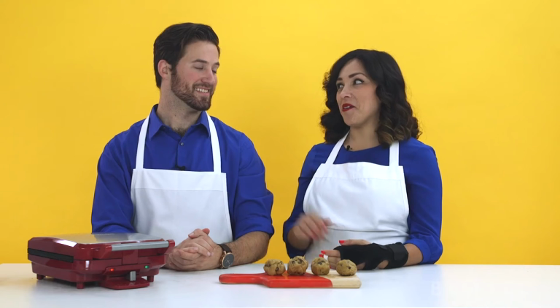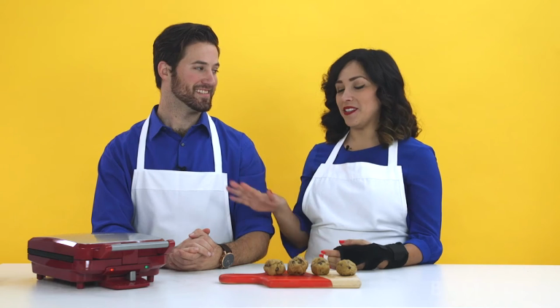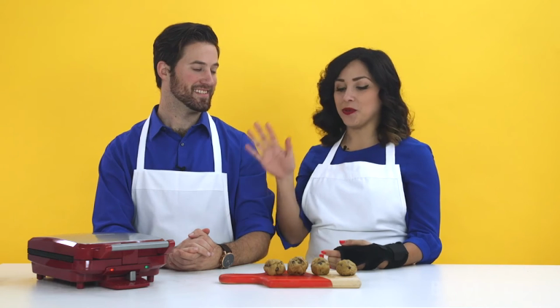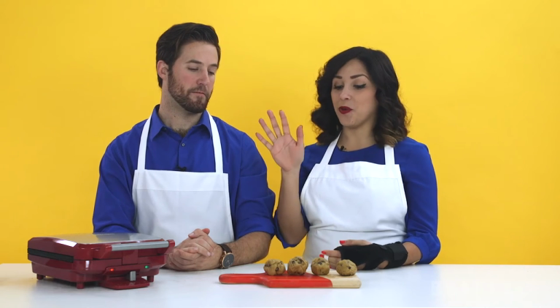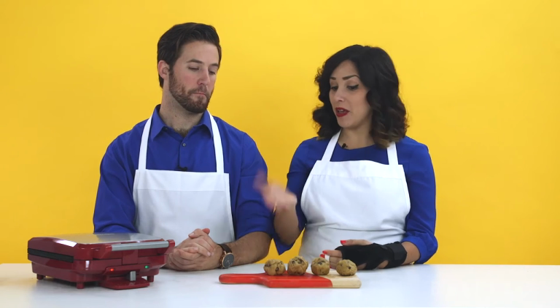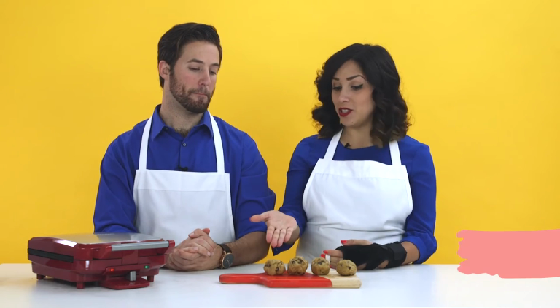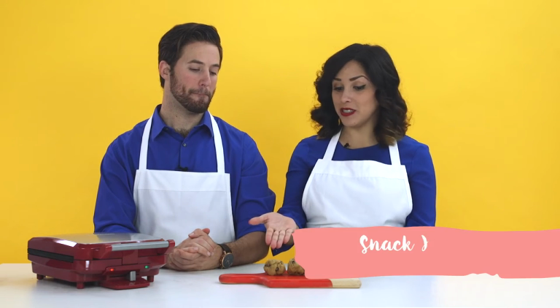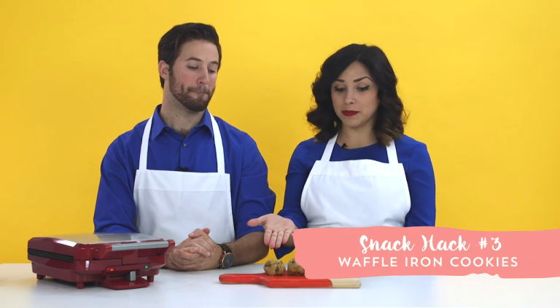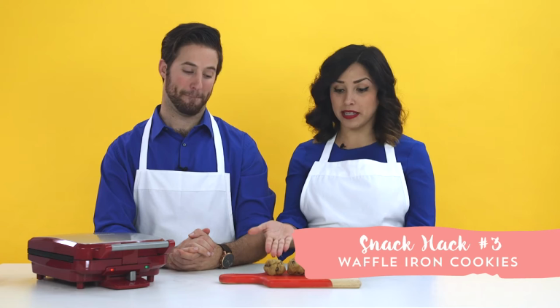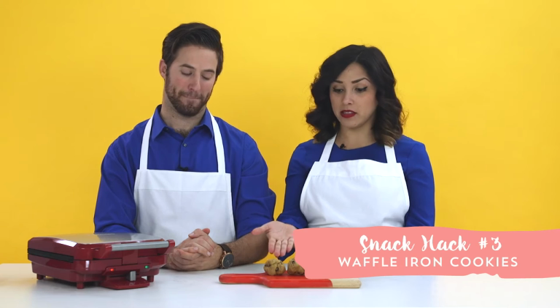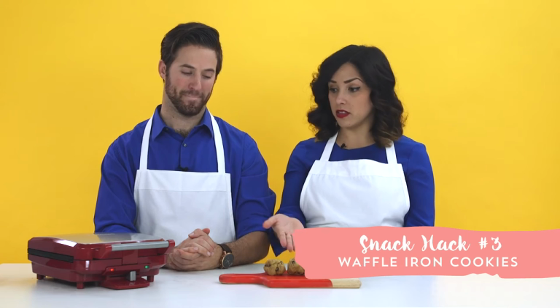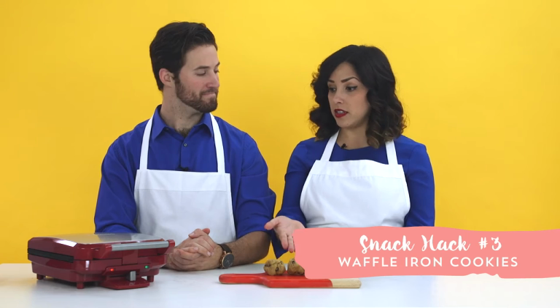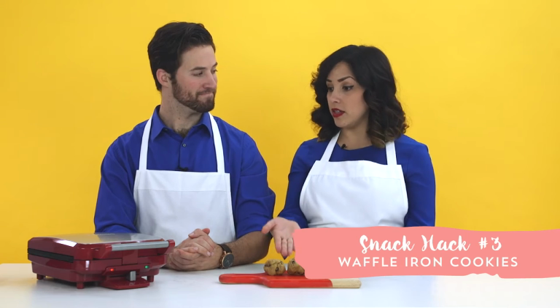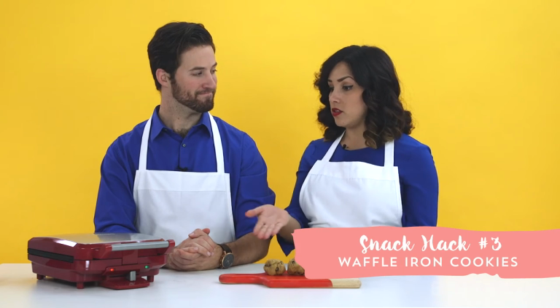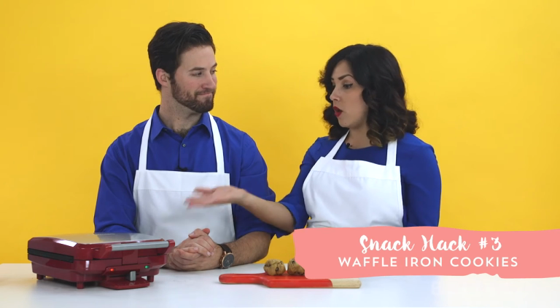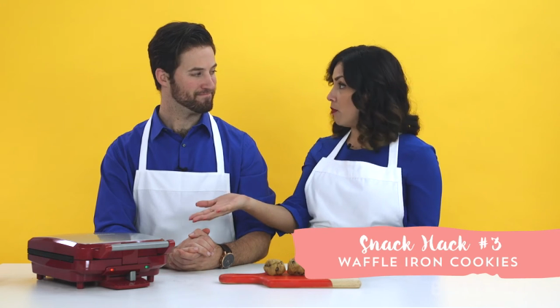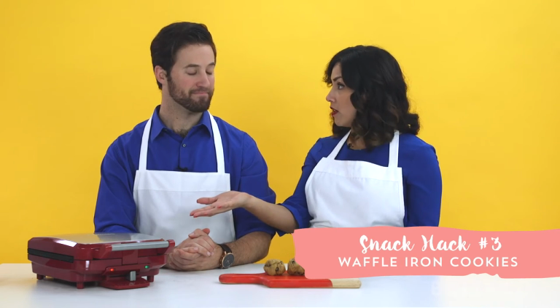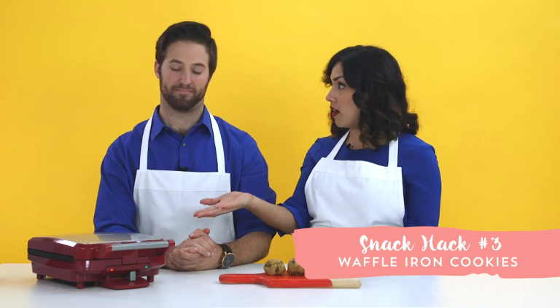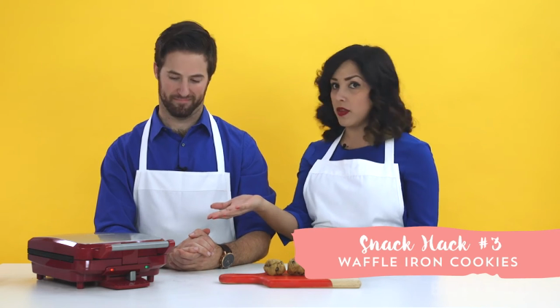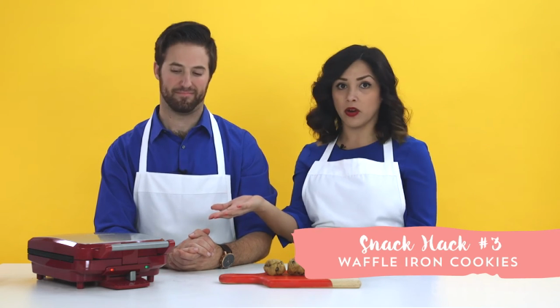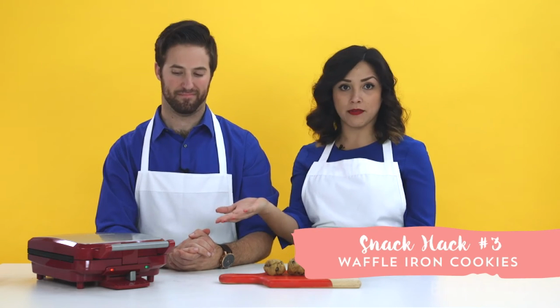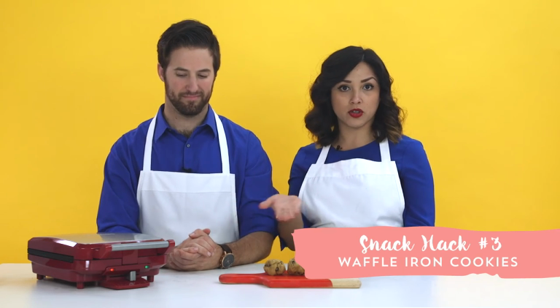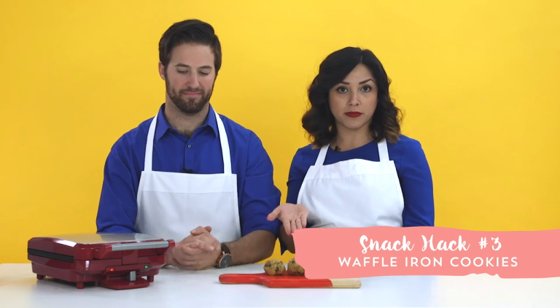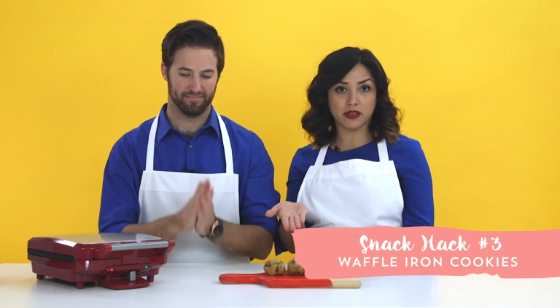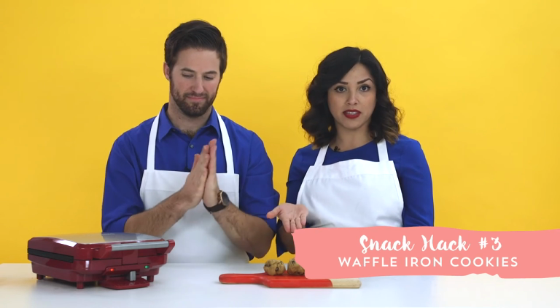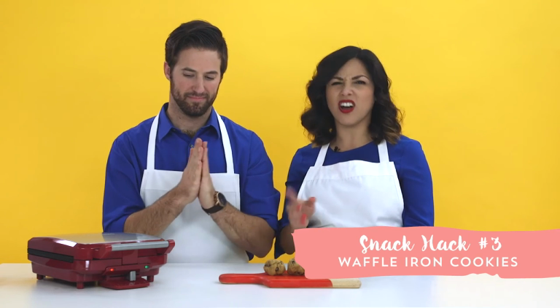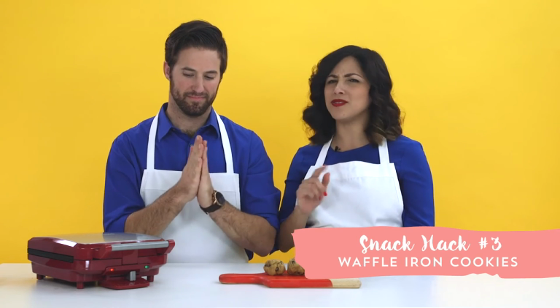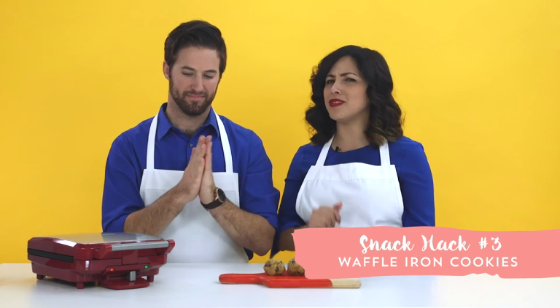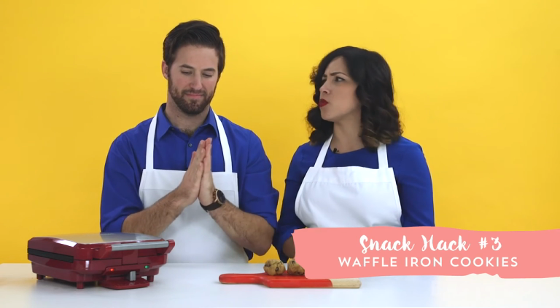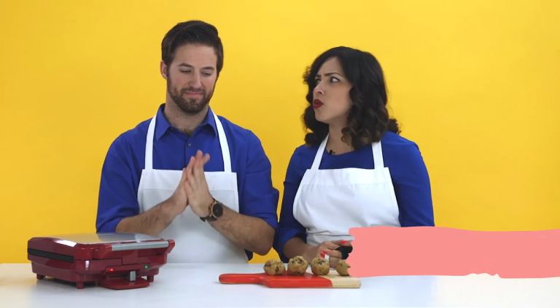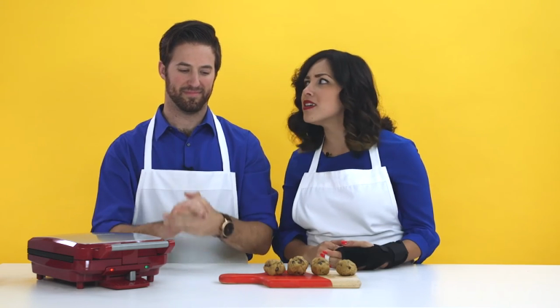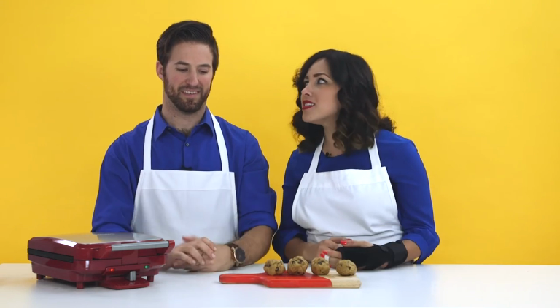Okay, so all we have to do is place the cookie dough into the waffle maker, and then we'll have those crispy cookies — also known as Wookiees.